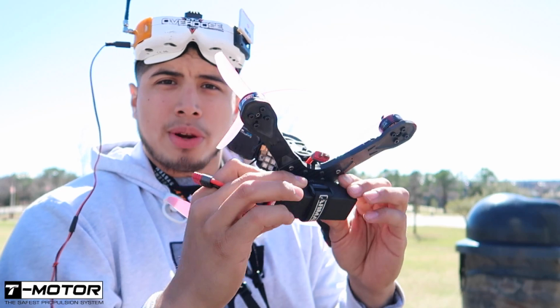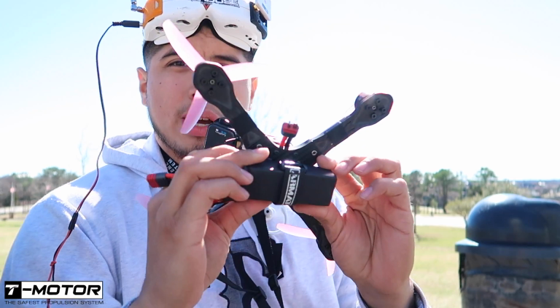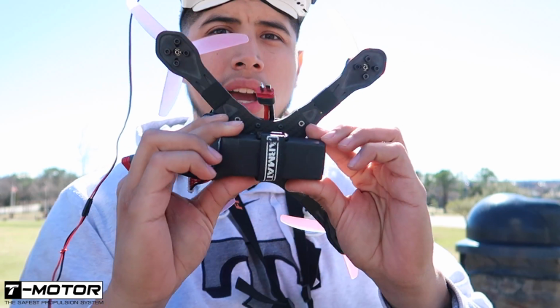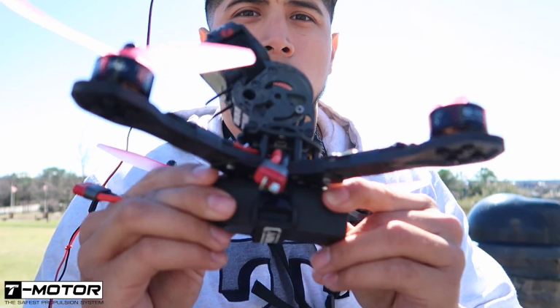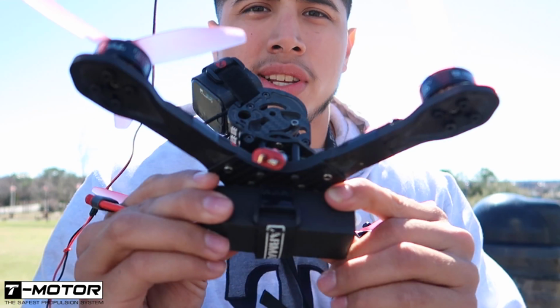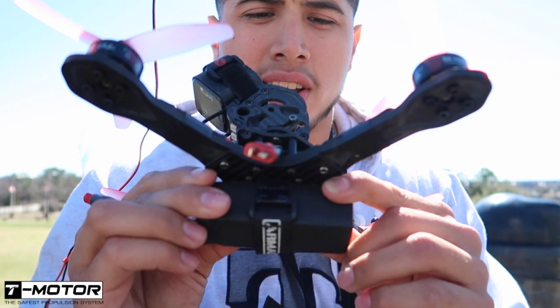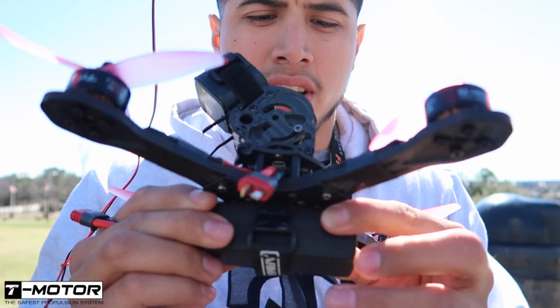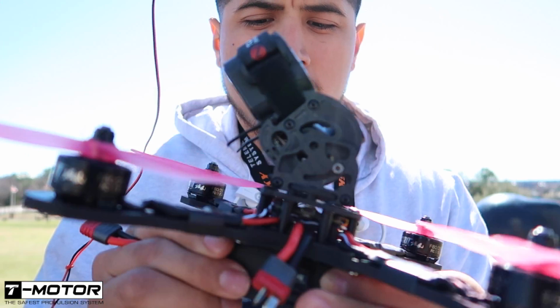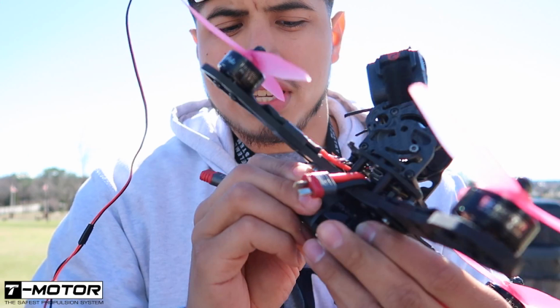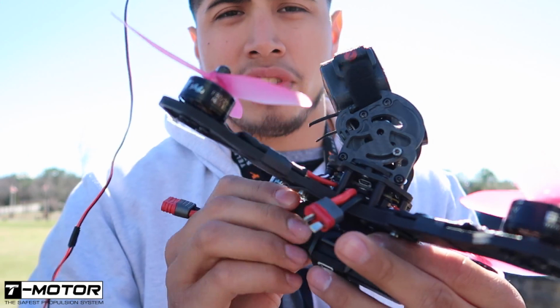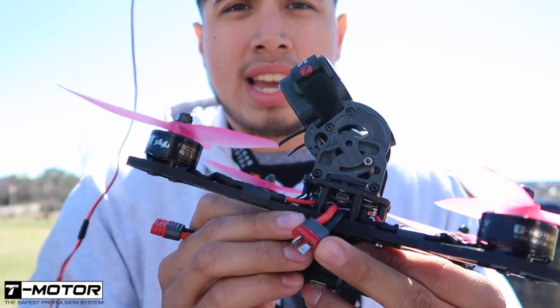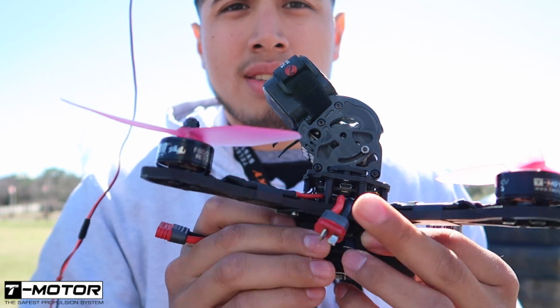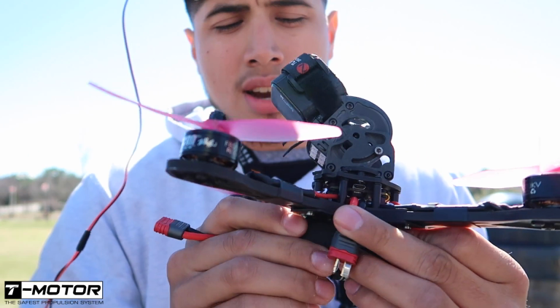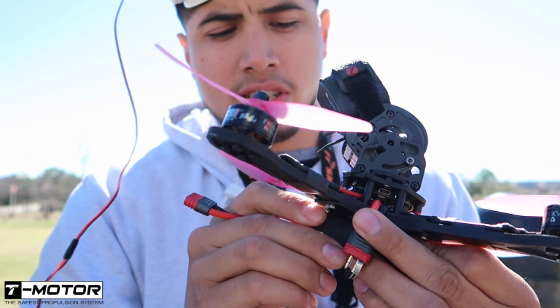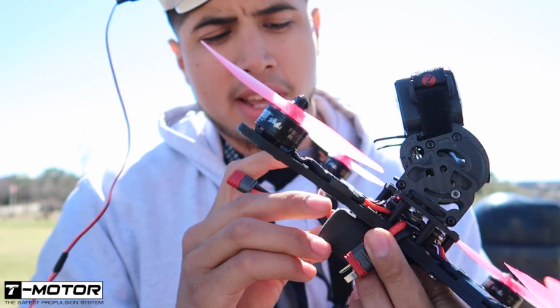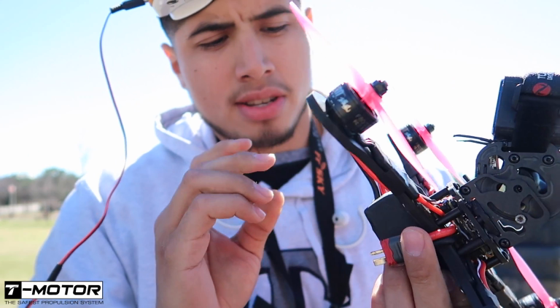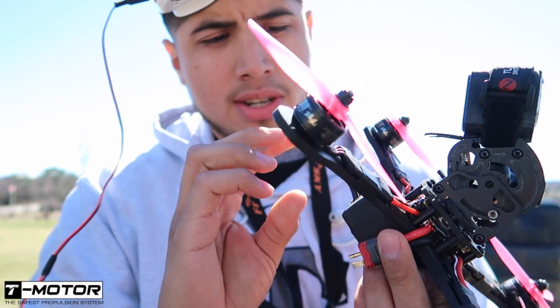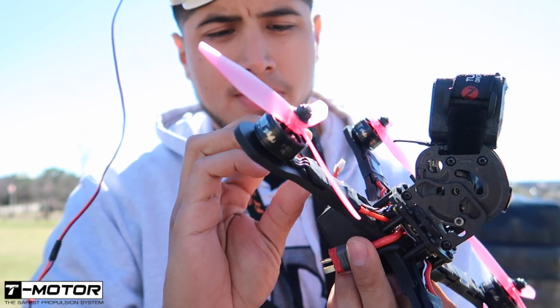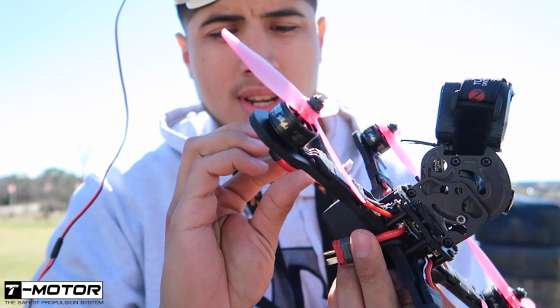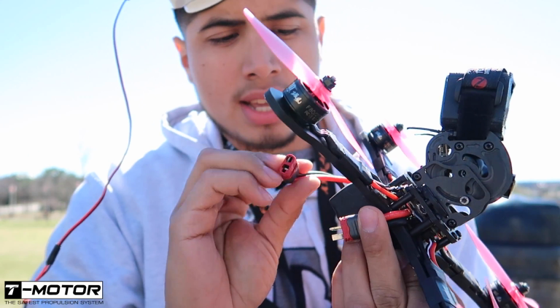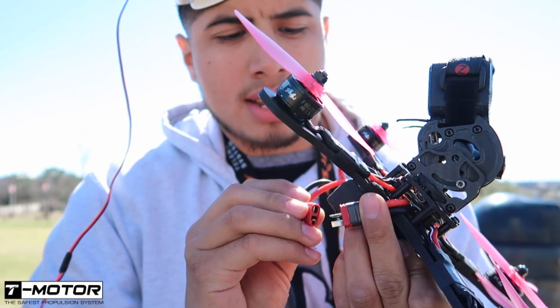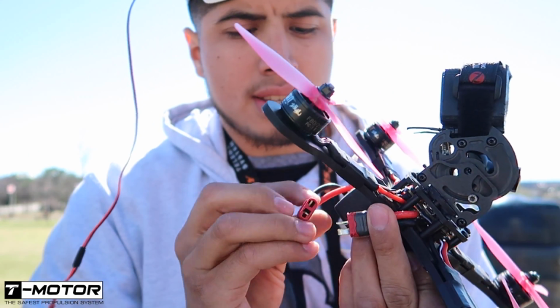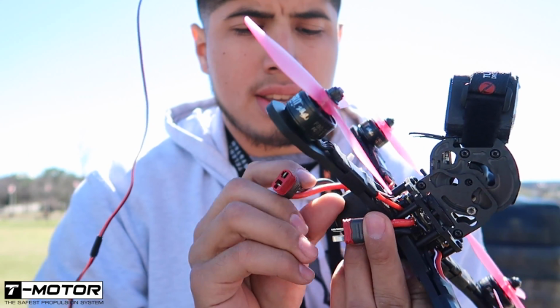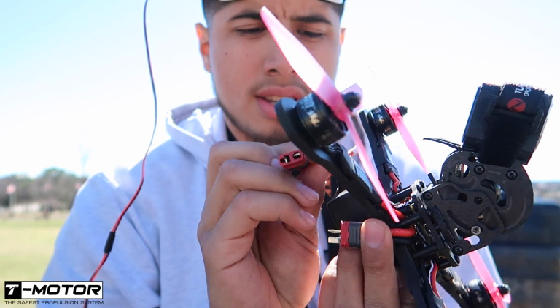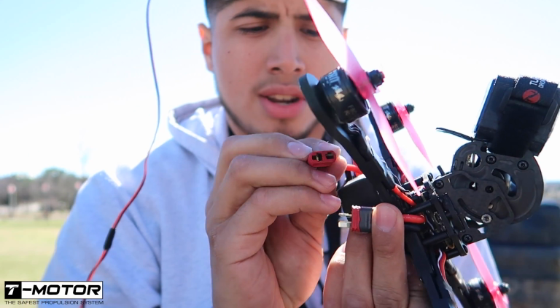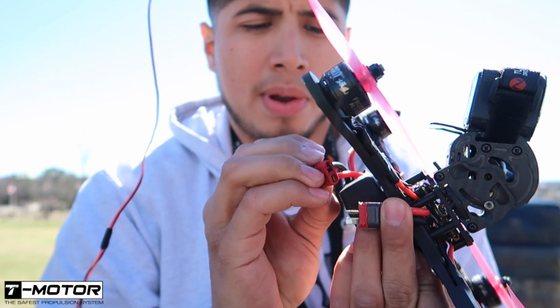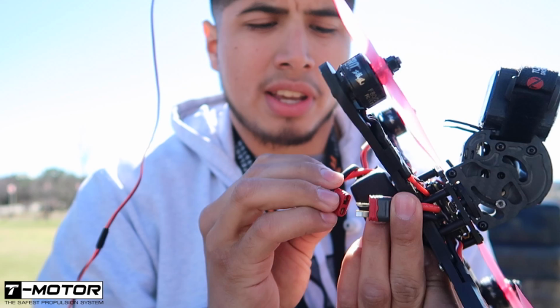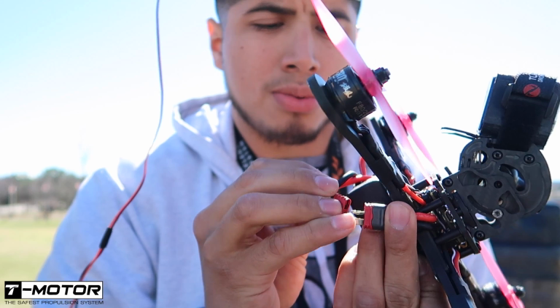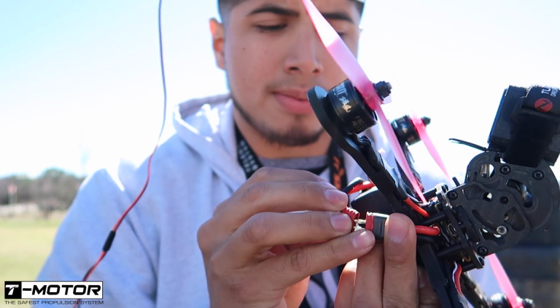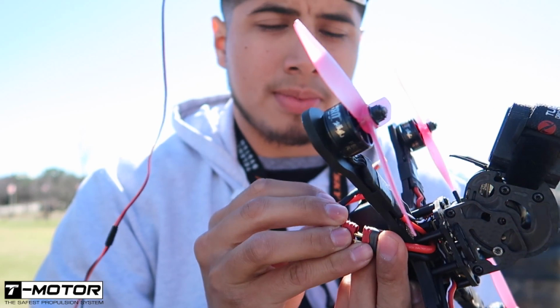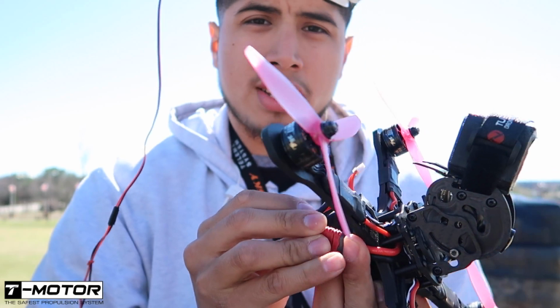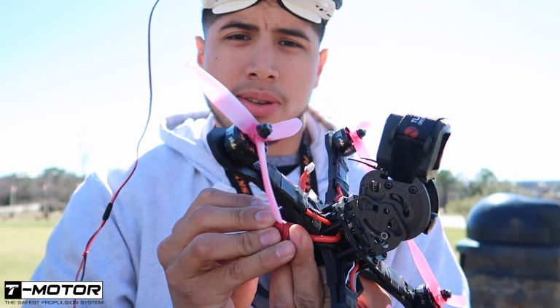So here we go, we got 4S. Like I said, testing everything out on its maiden flight — let's see and hope everything goes well. Let's do it.